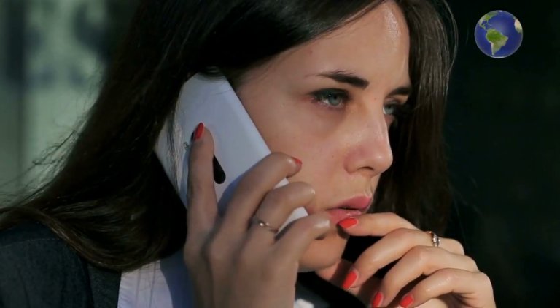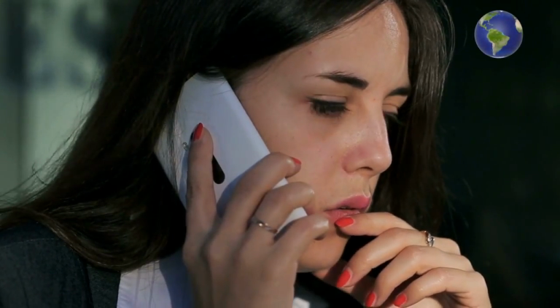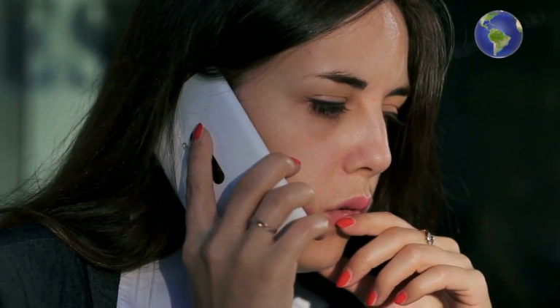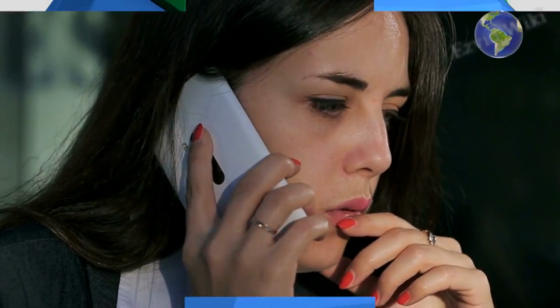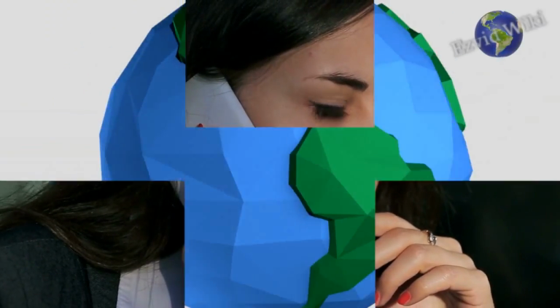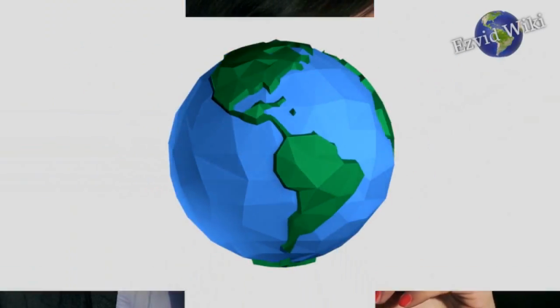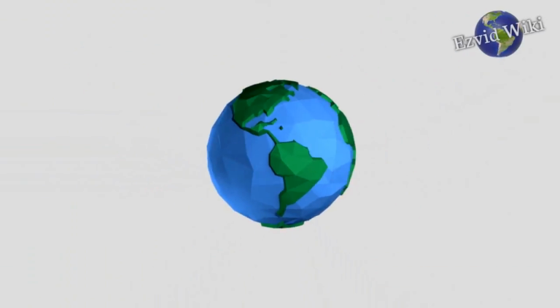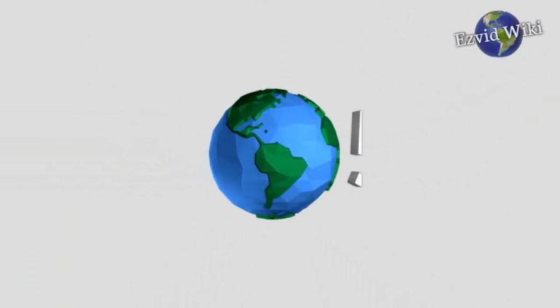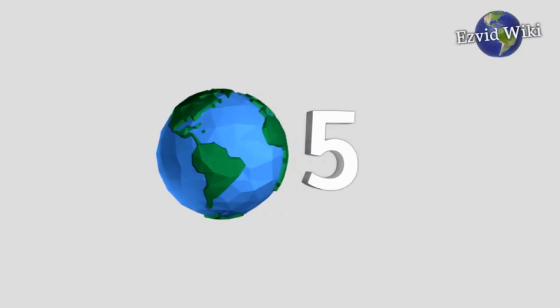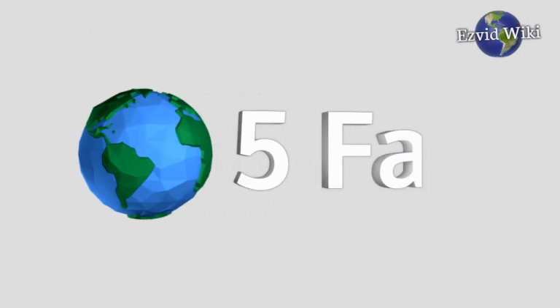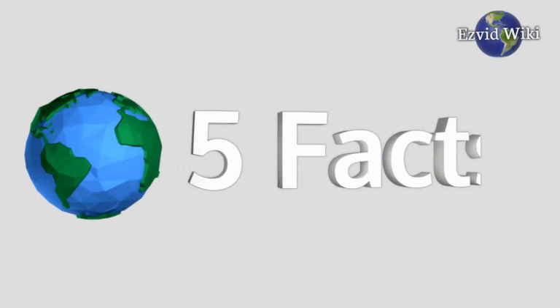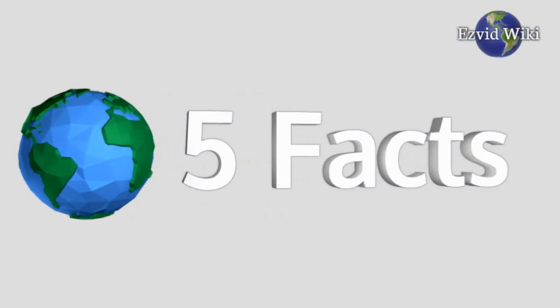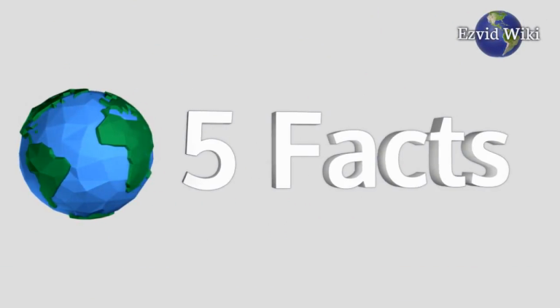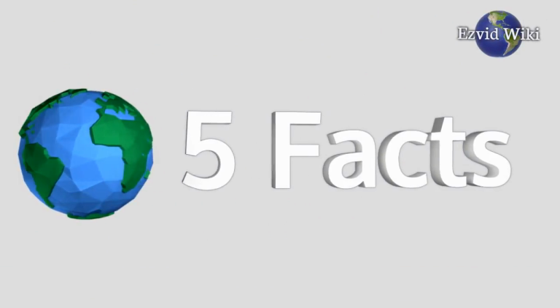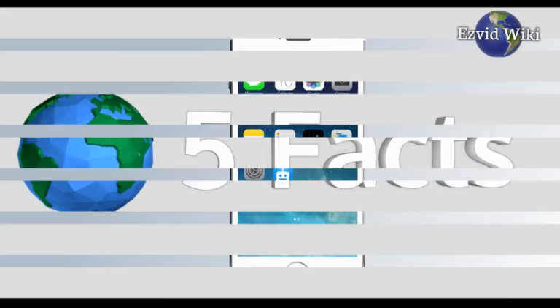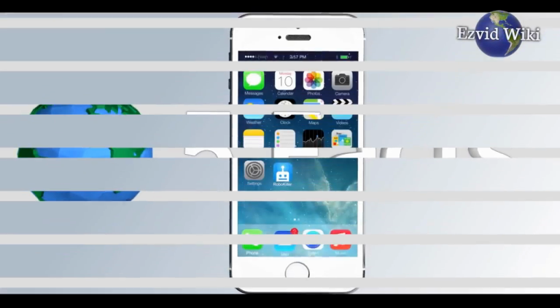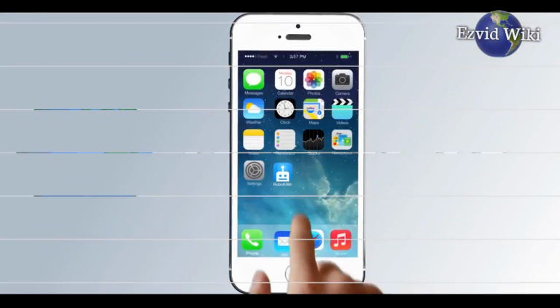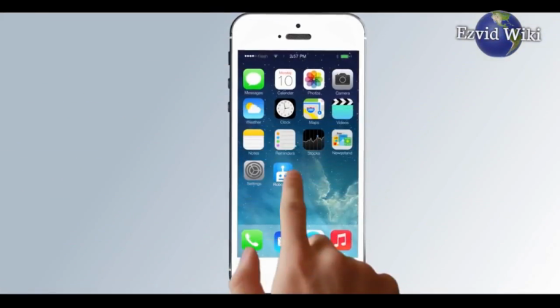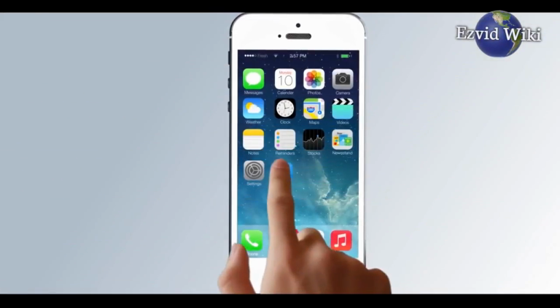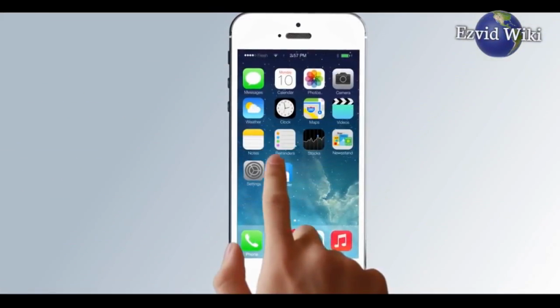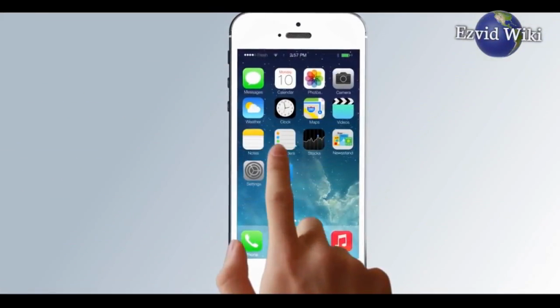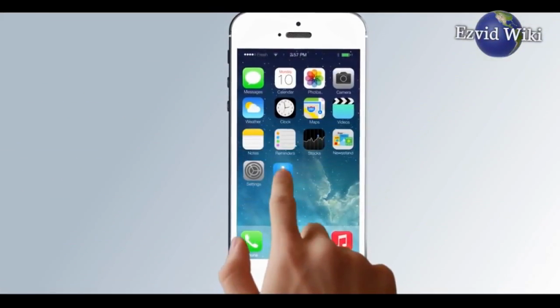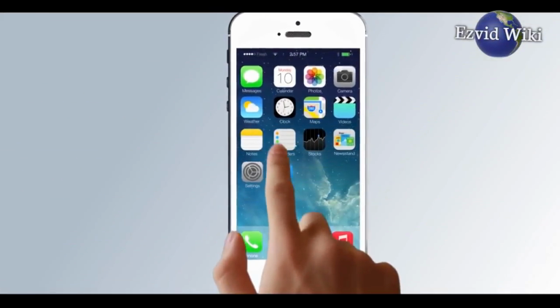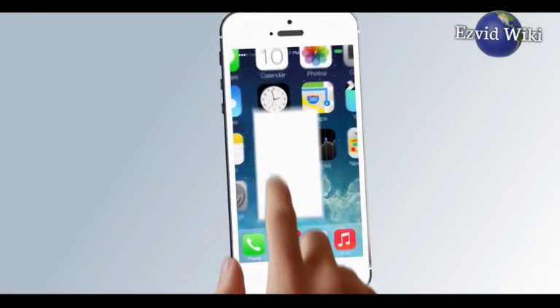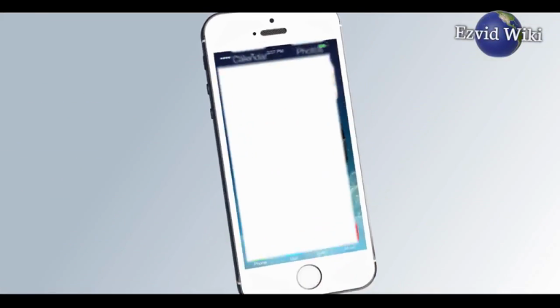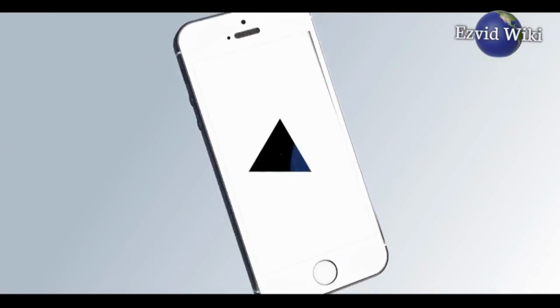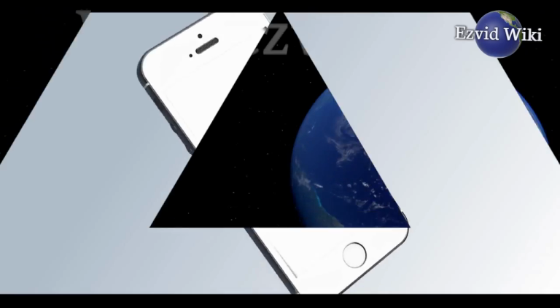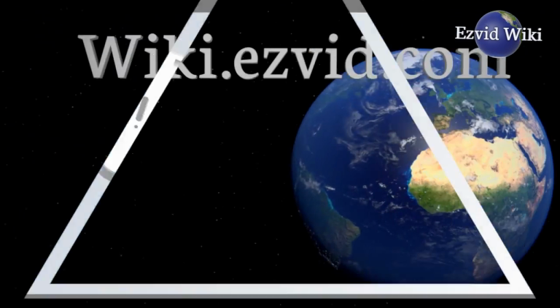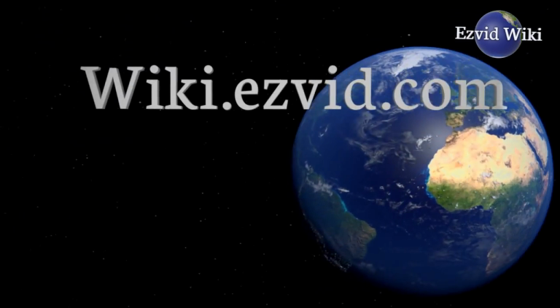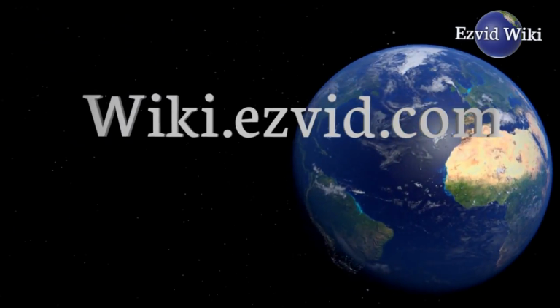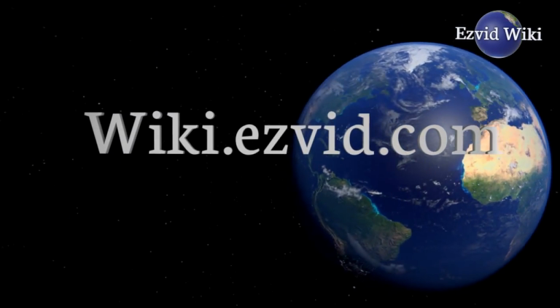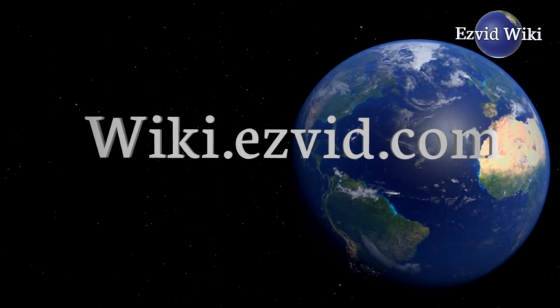These are the 5 facts you need to know about RoboKiller, brought to you by EasyVidWiki.